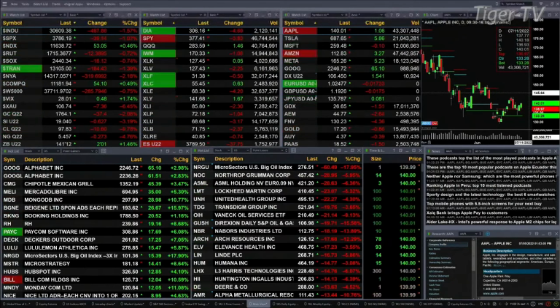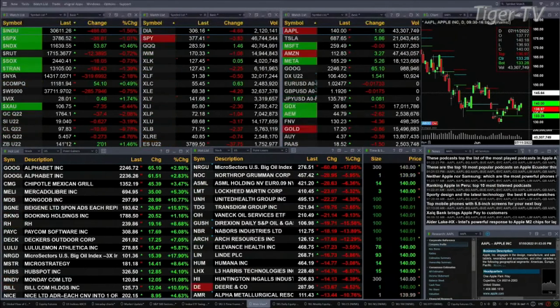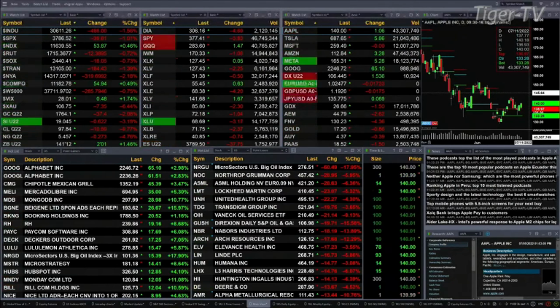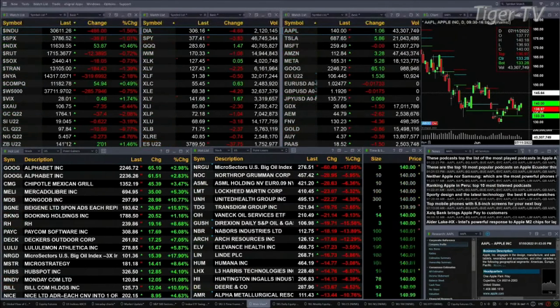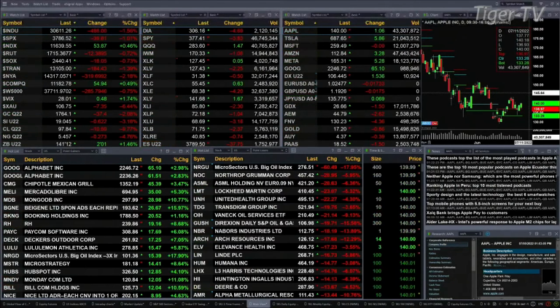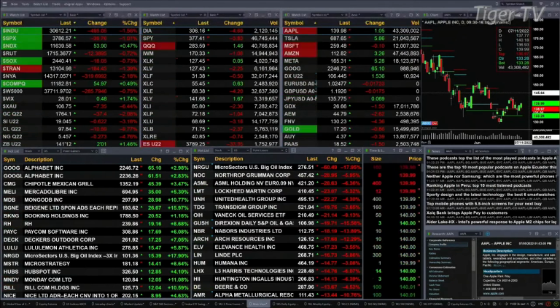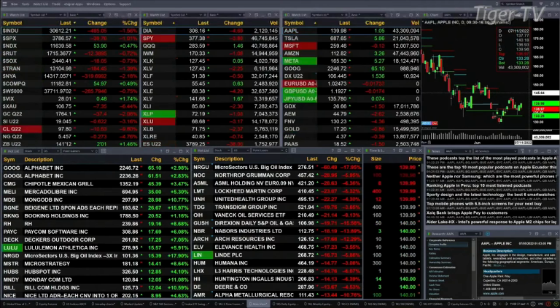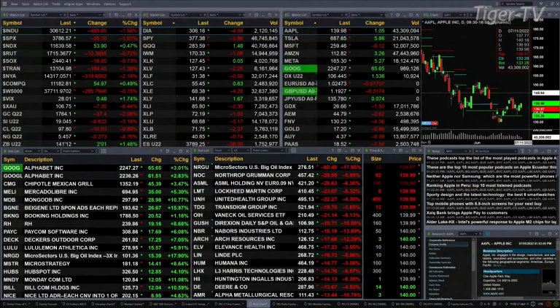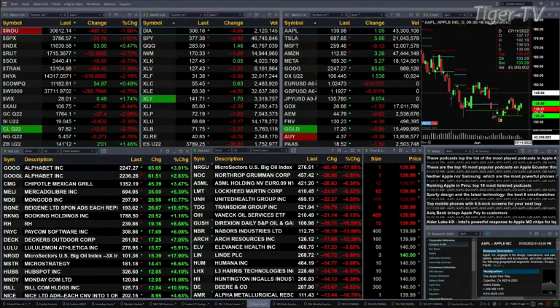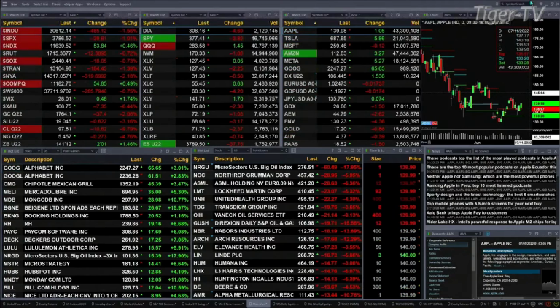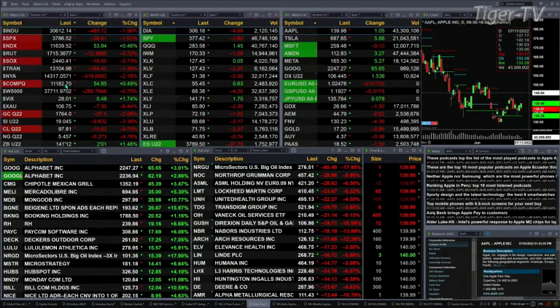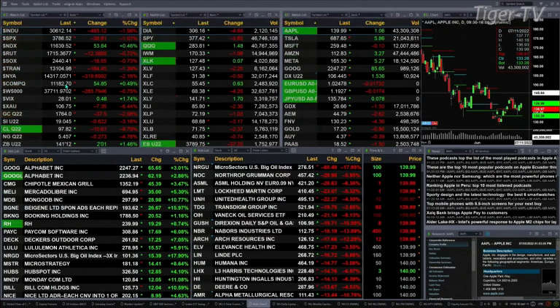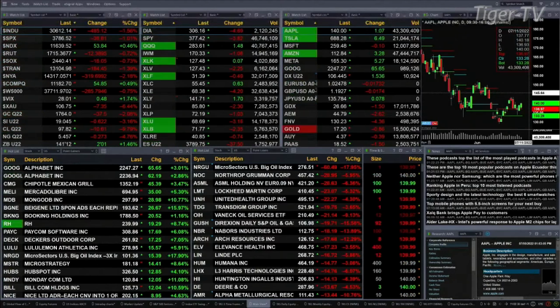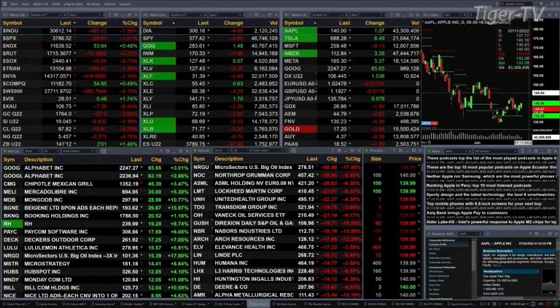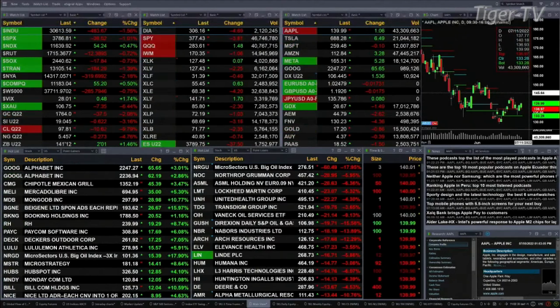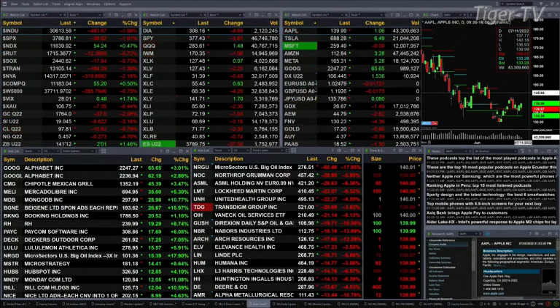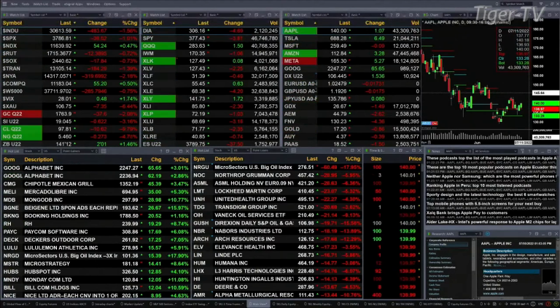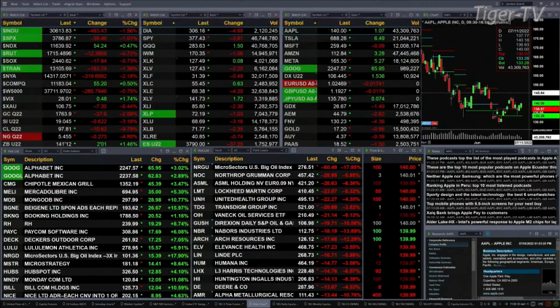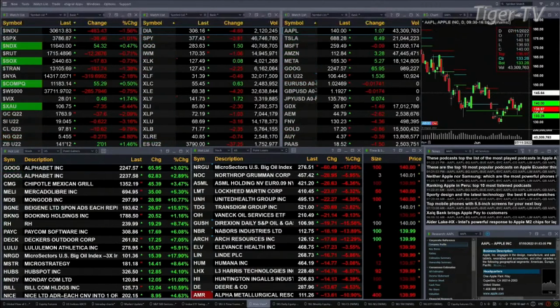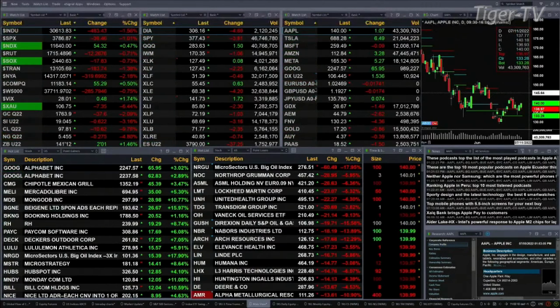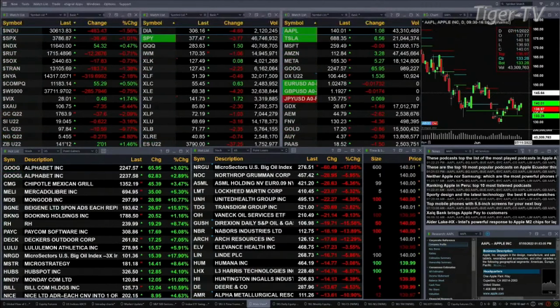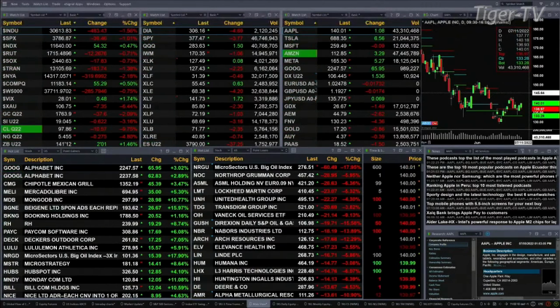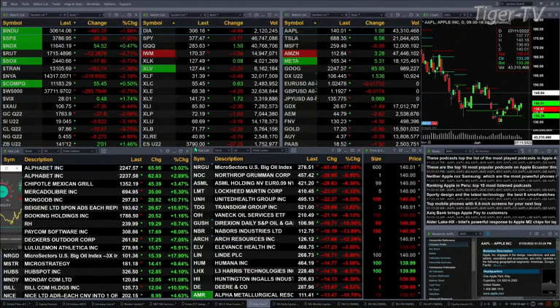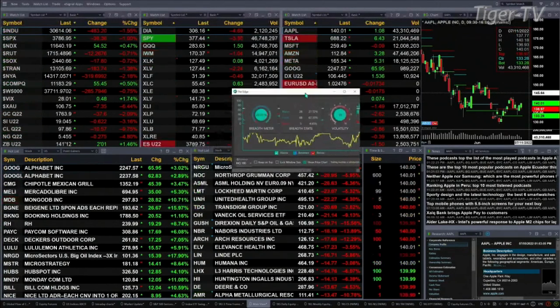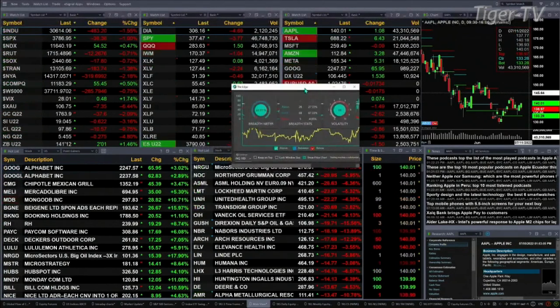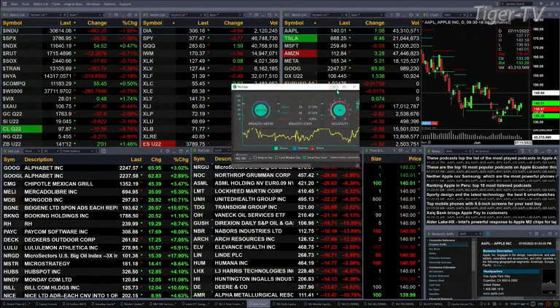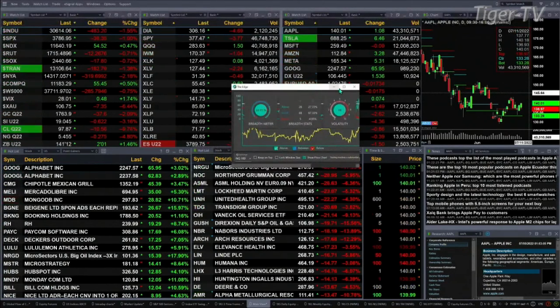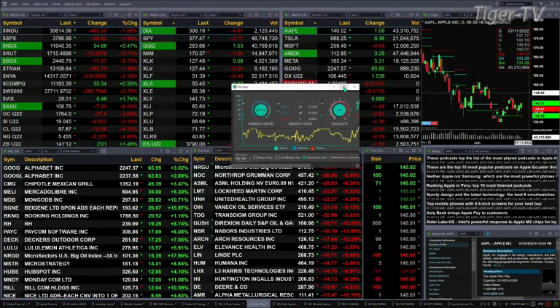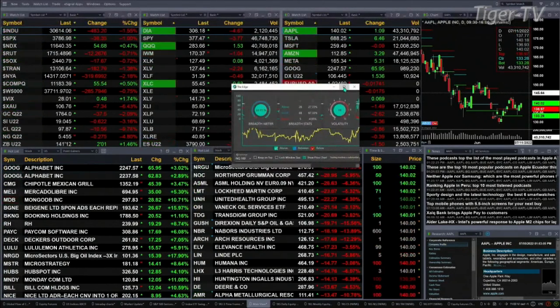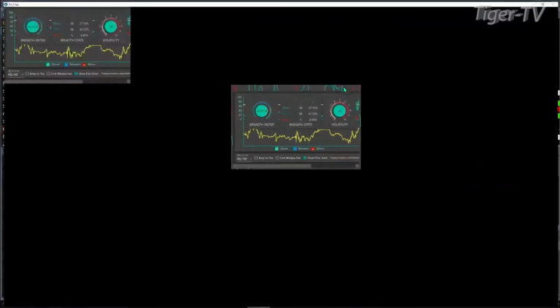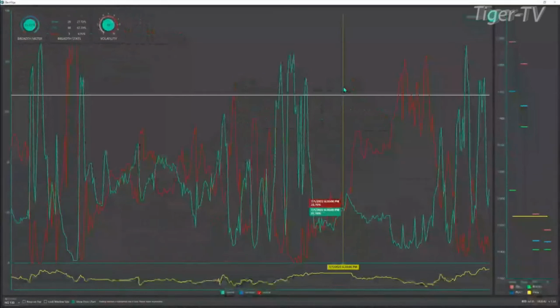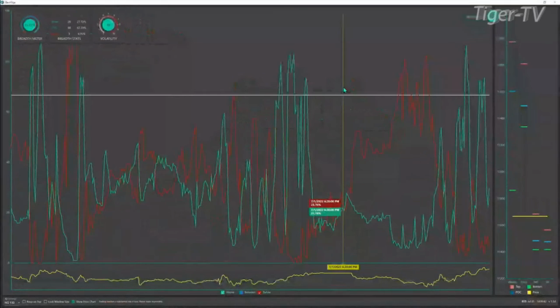So what does all this mean? Before we try to figure out what all this means, let's look at a couple of things I didn't get to during the Trader's Ed show.